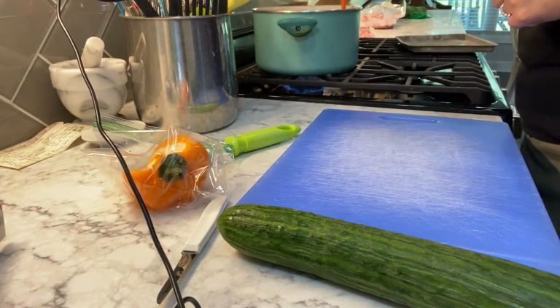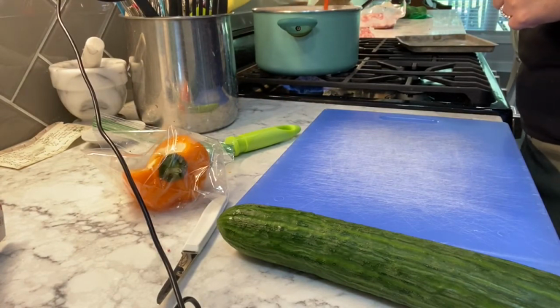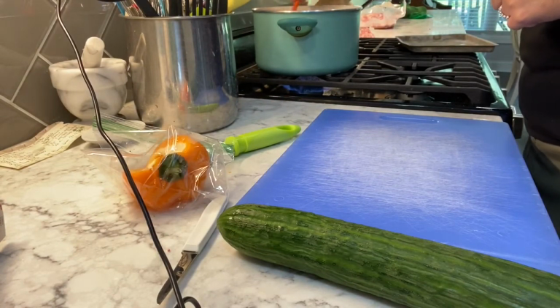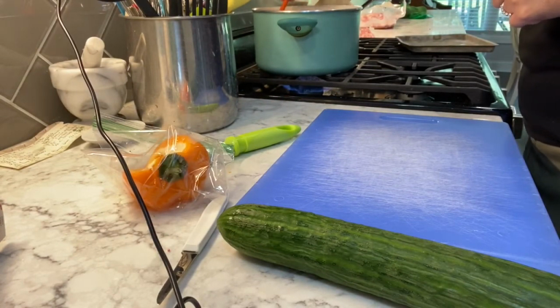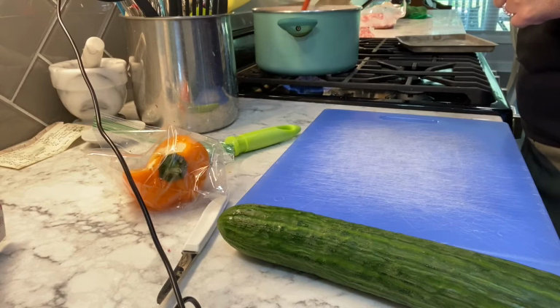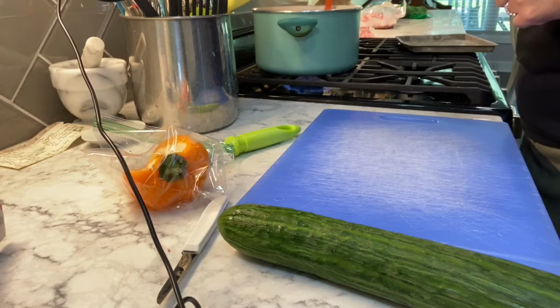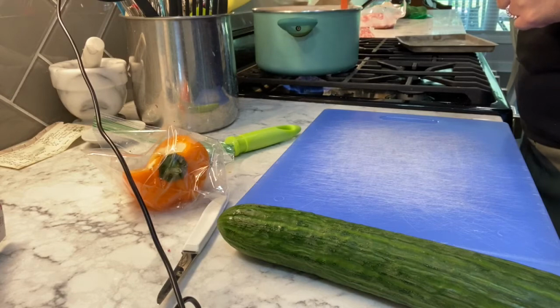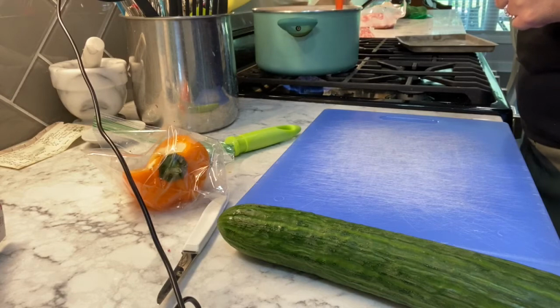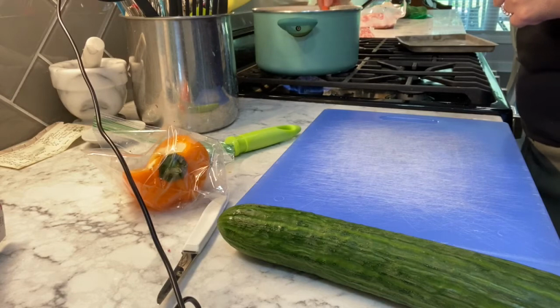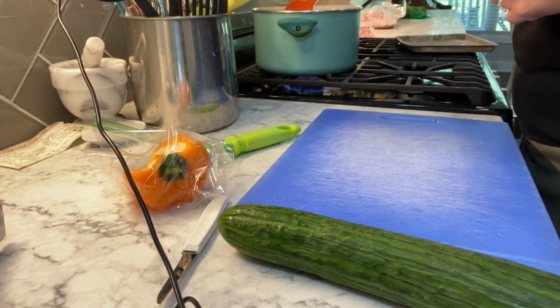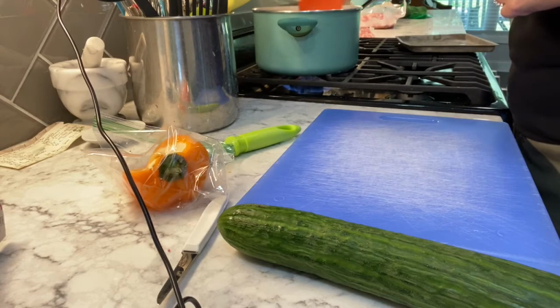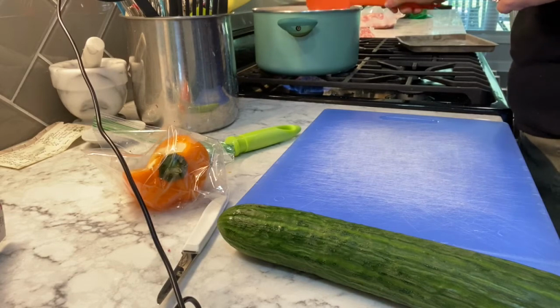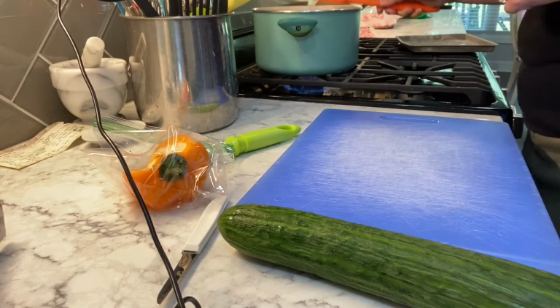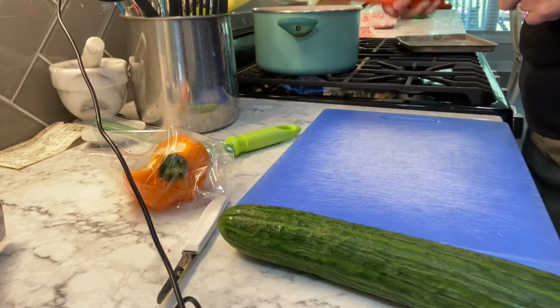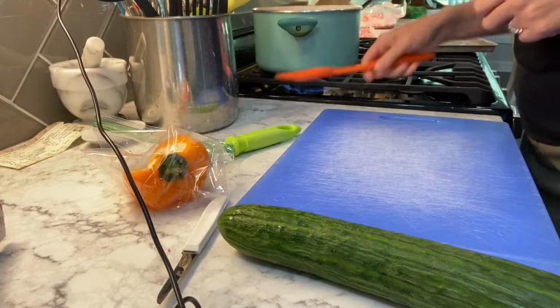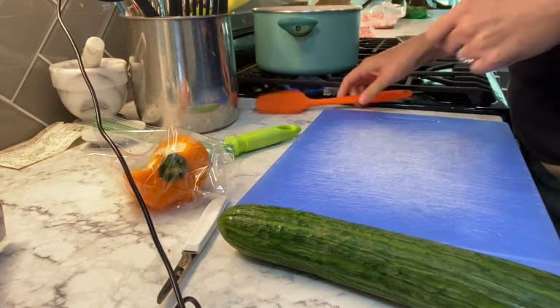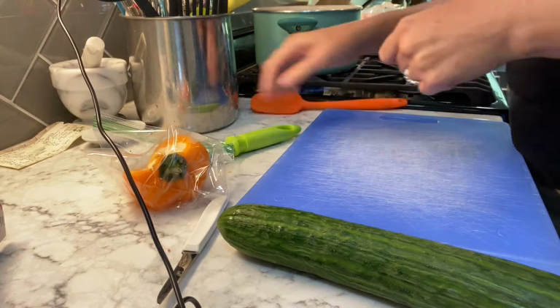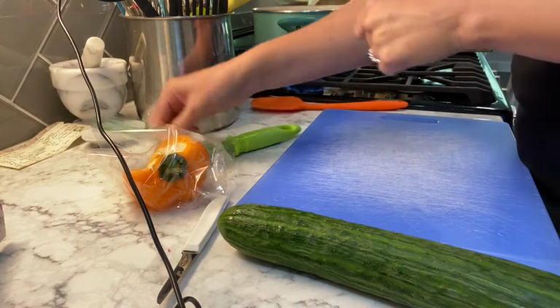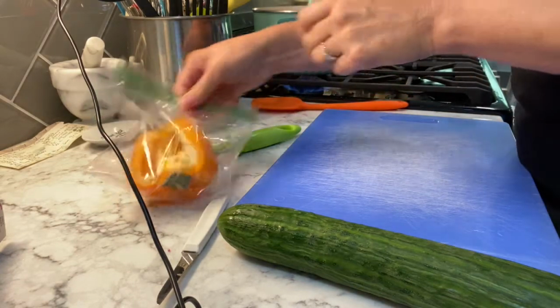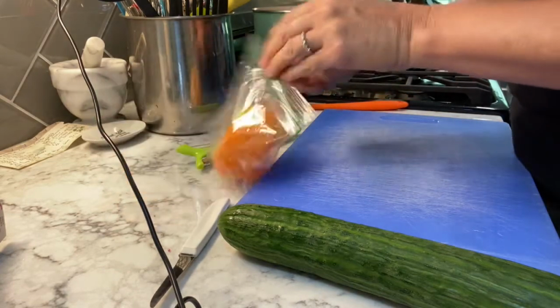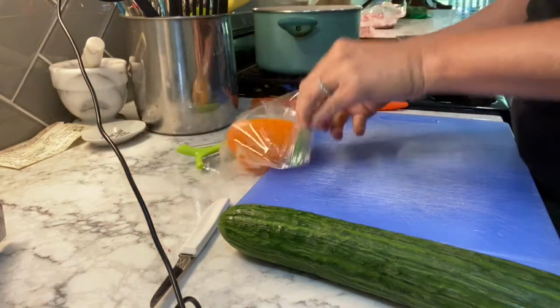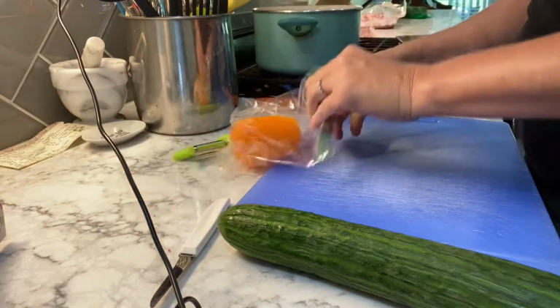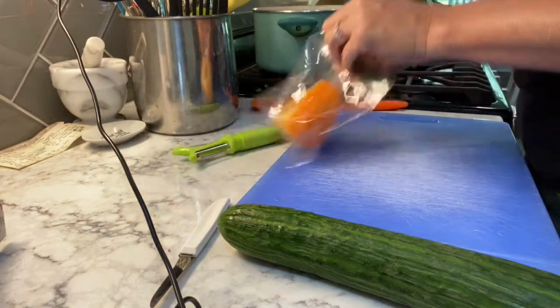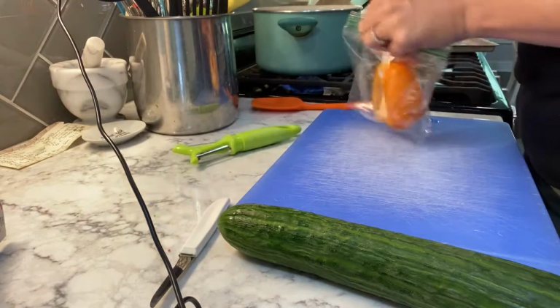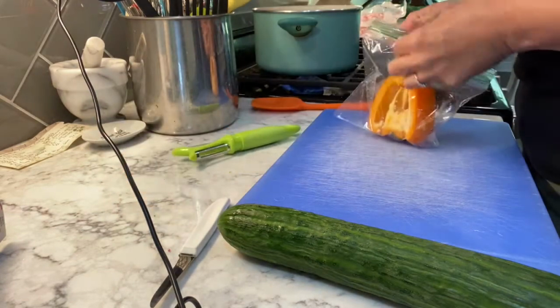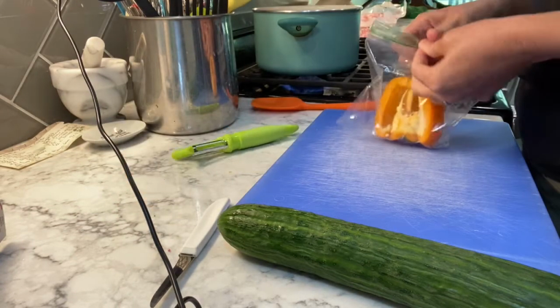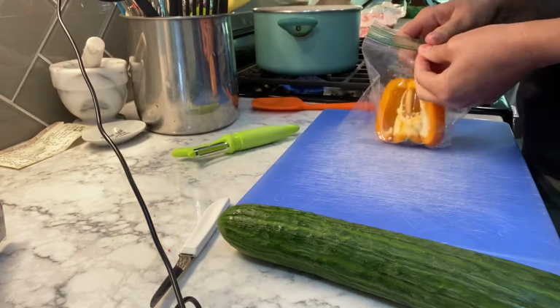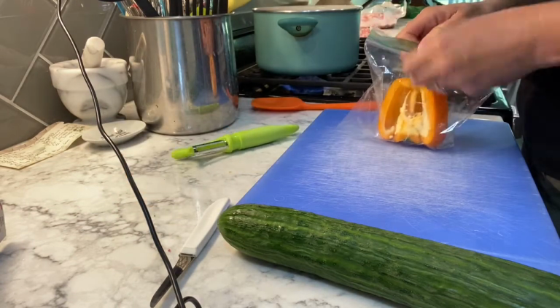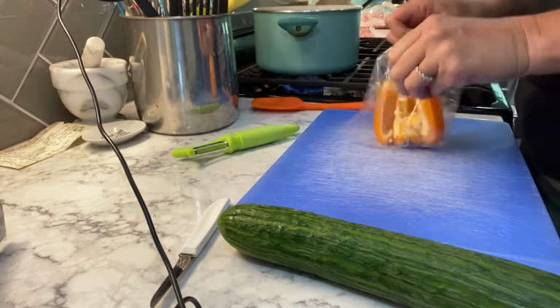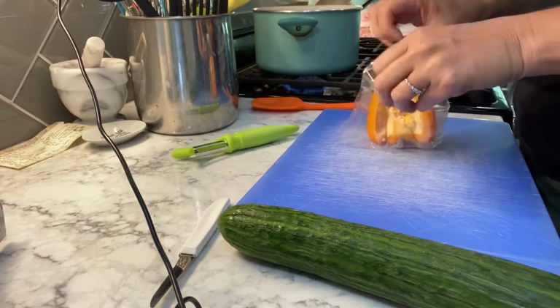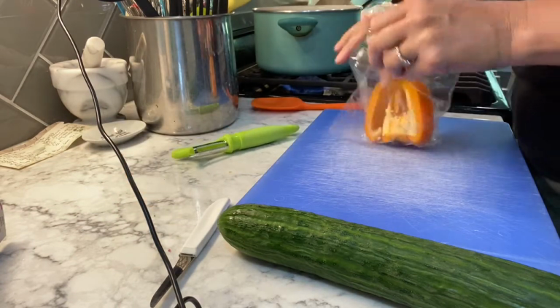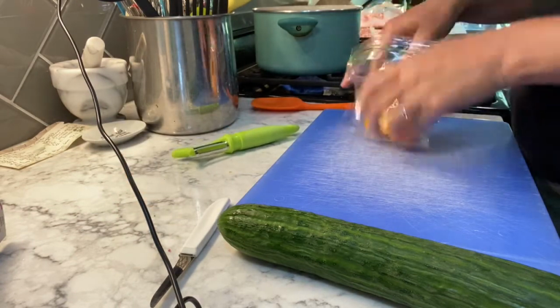While that is boiling, I'm going to cut up a pepper and a cucumber.